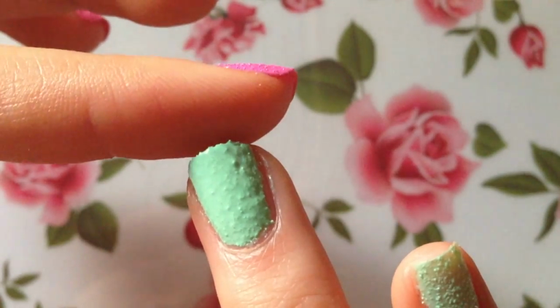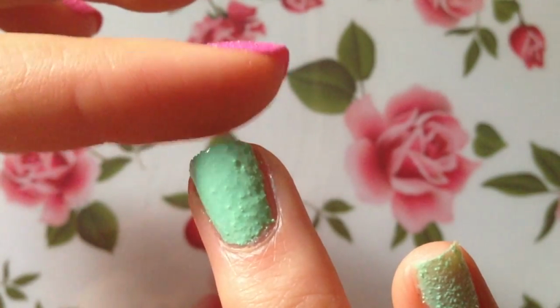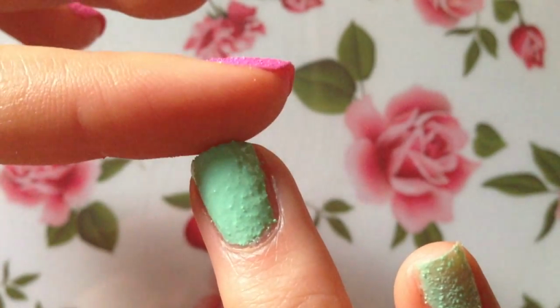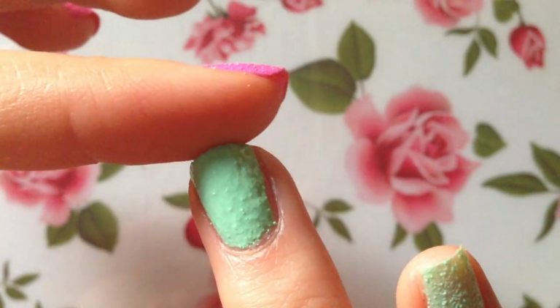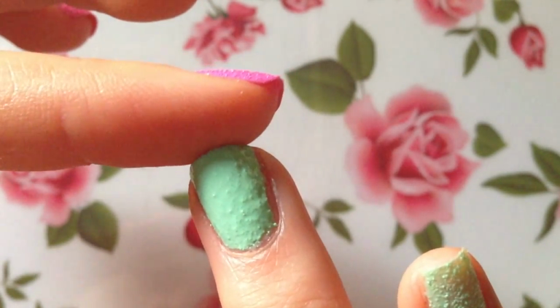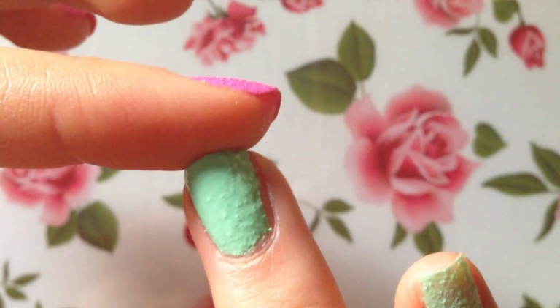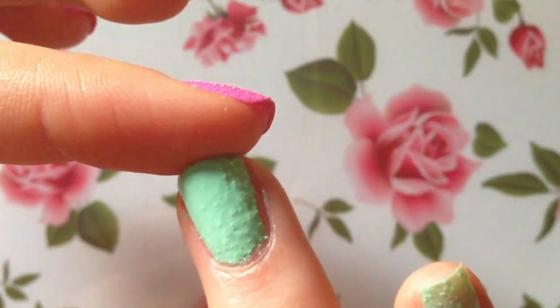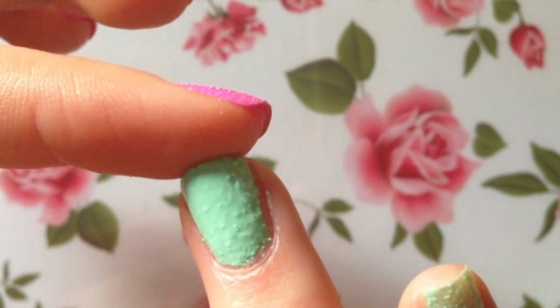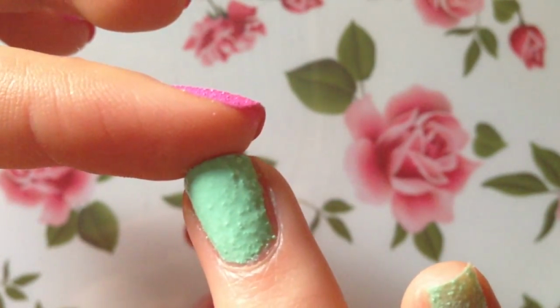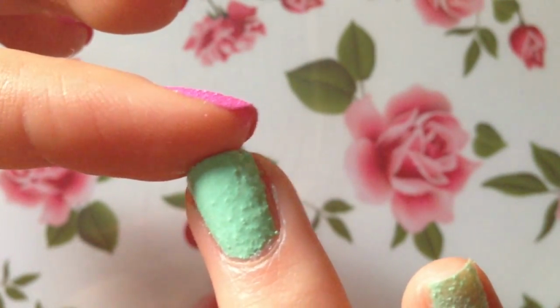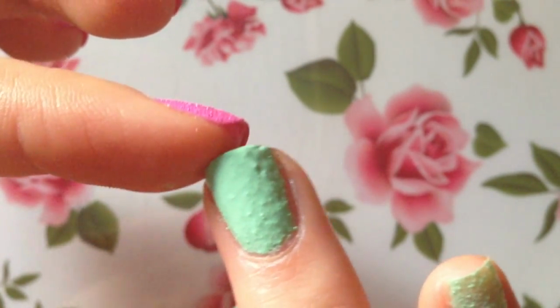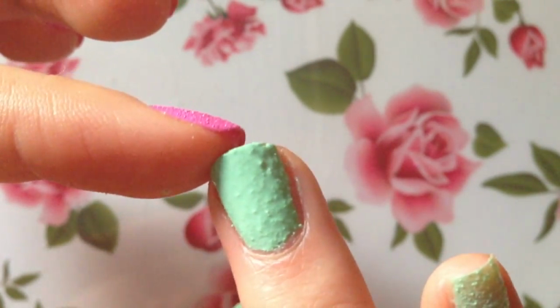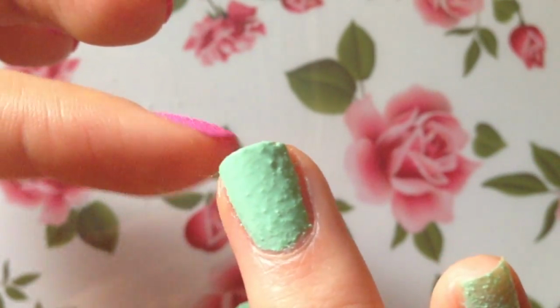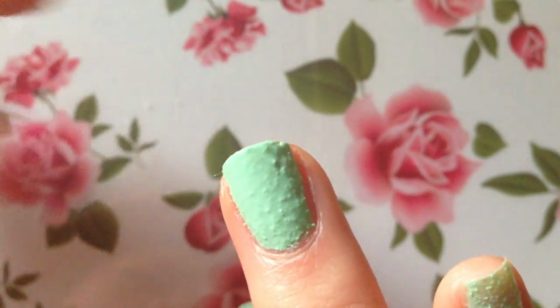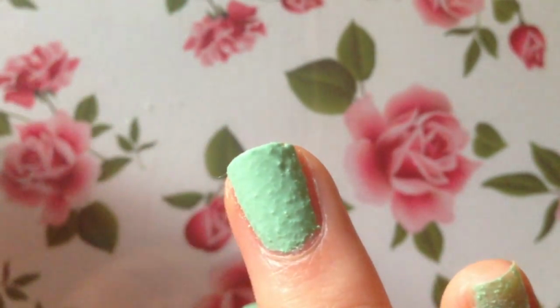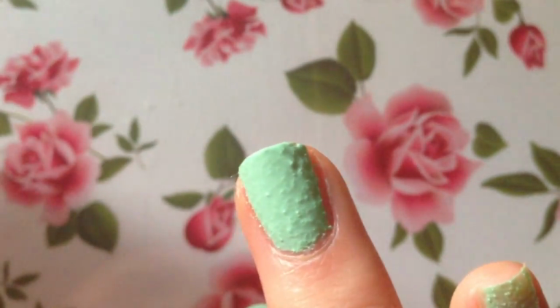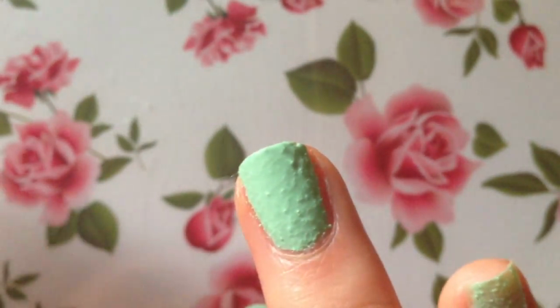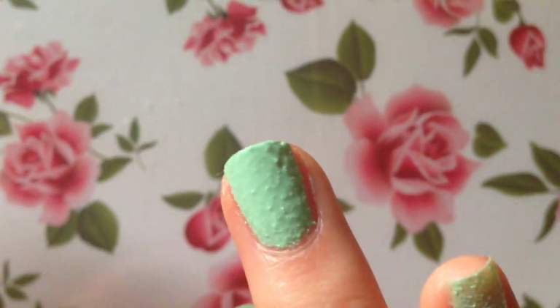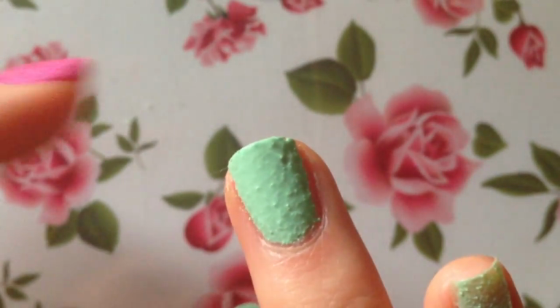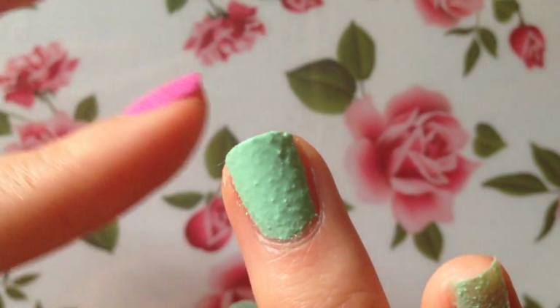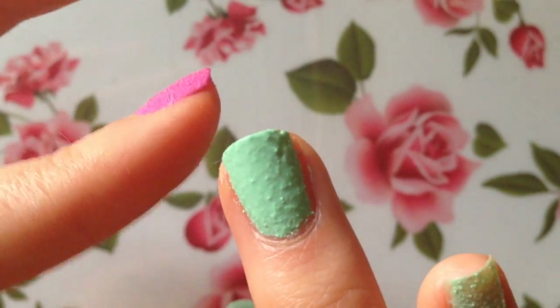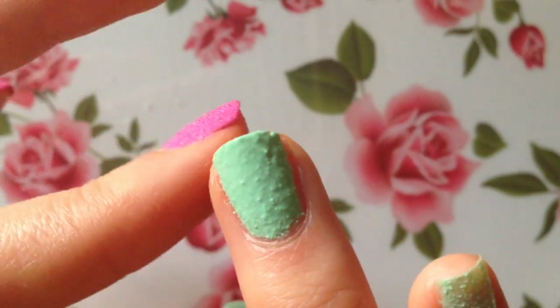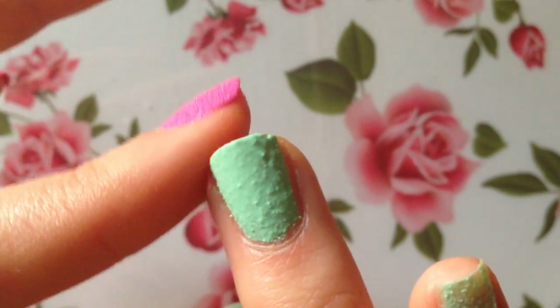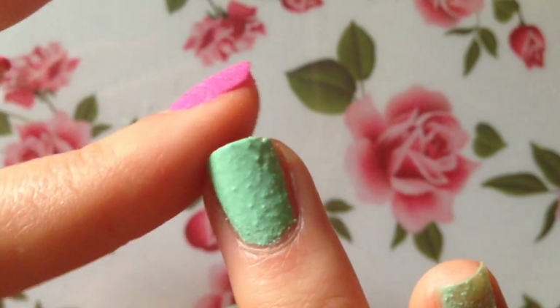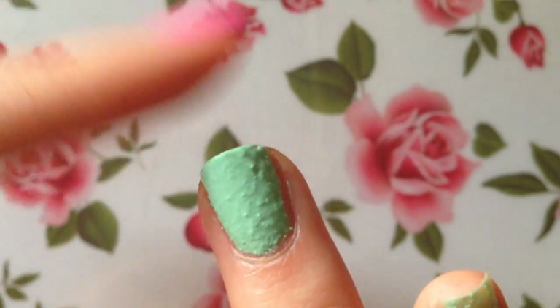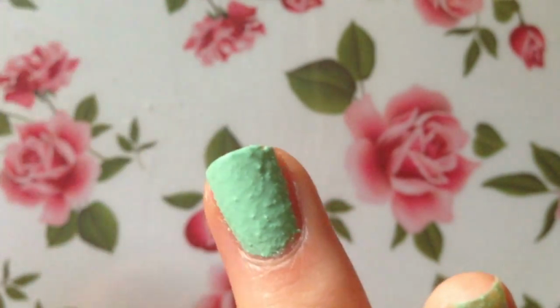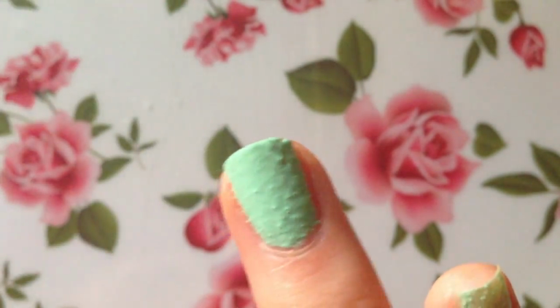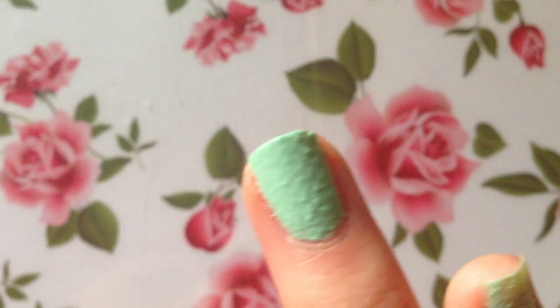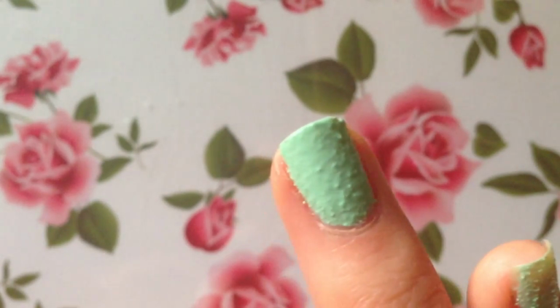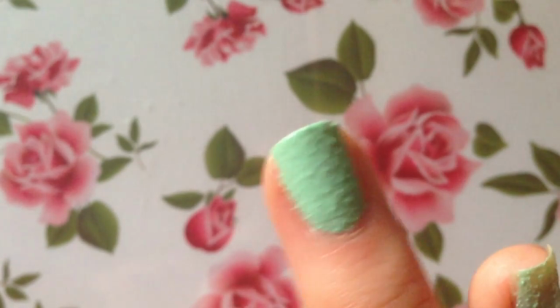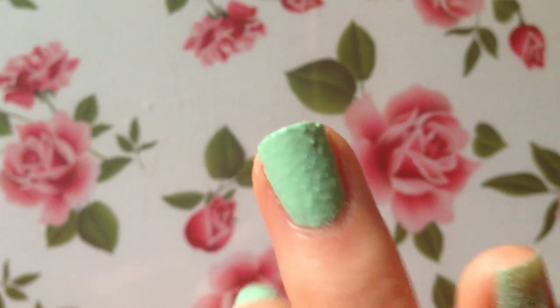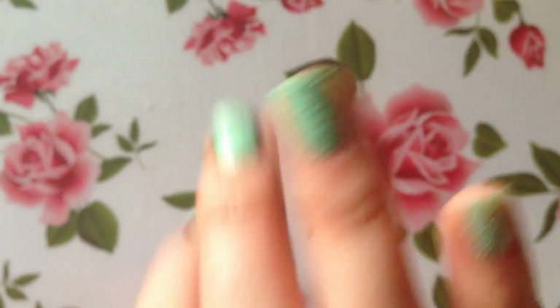Sometimes you'll get little hangnails off the edge of your nail — just run your finger by it while it's still wet and you should be able to rub it right off.